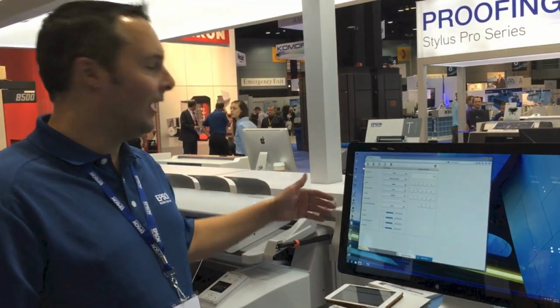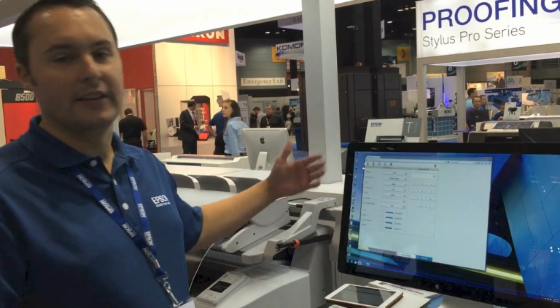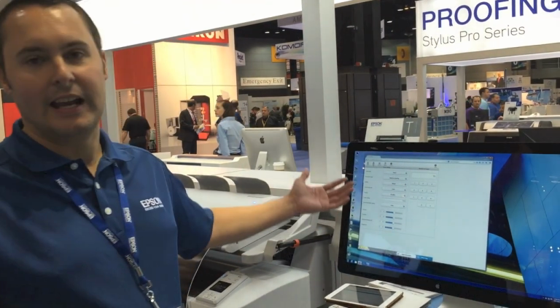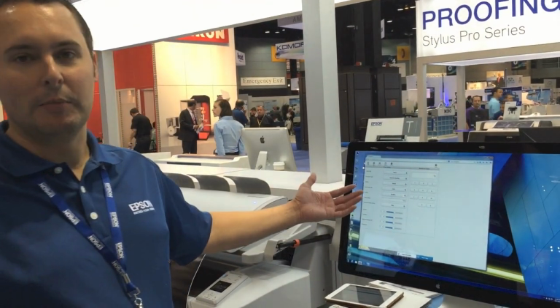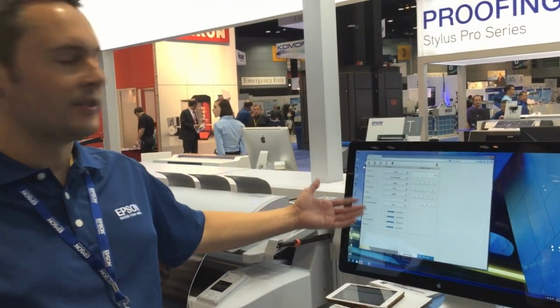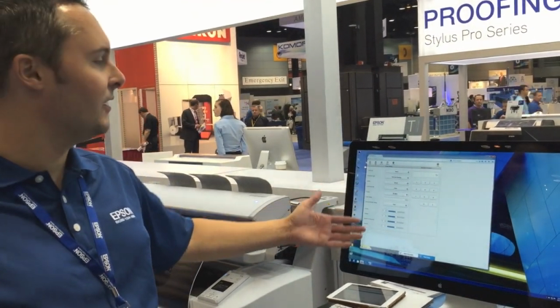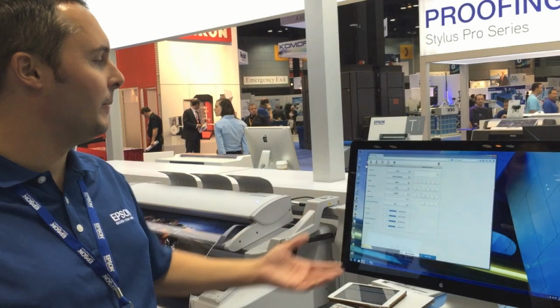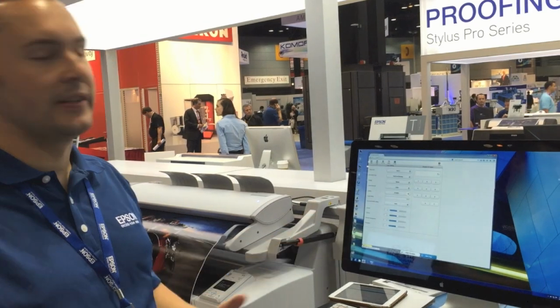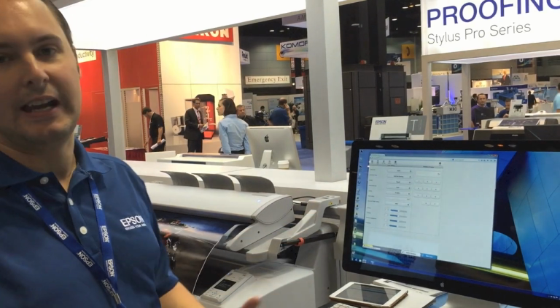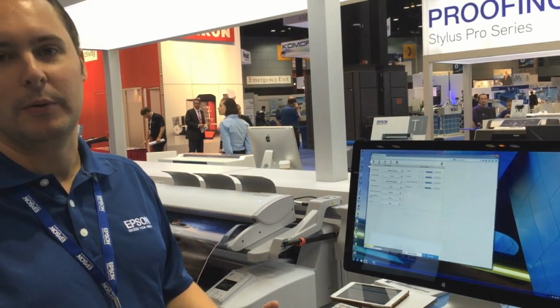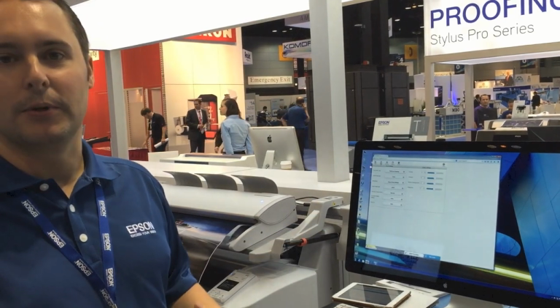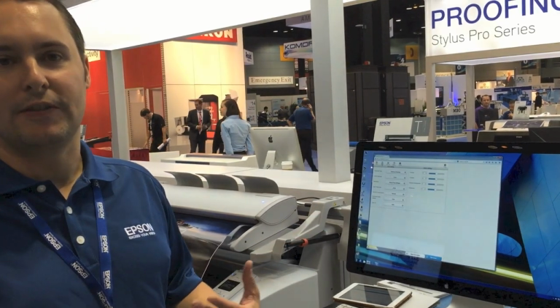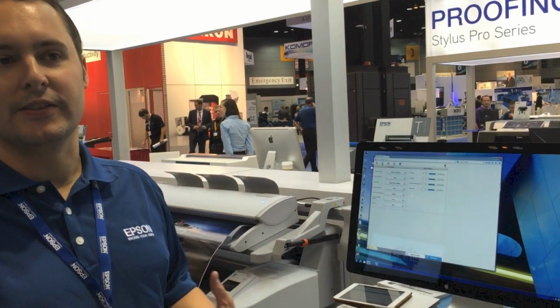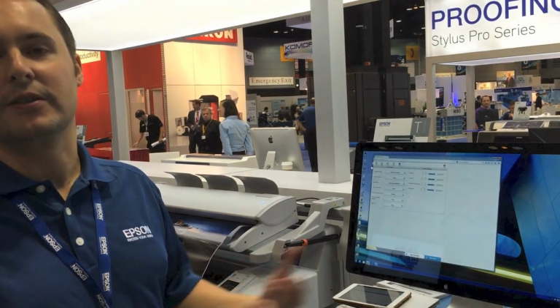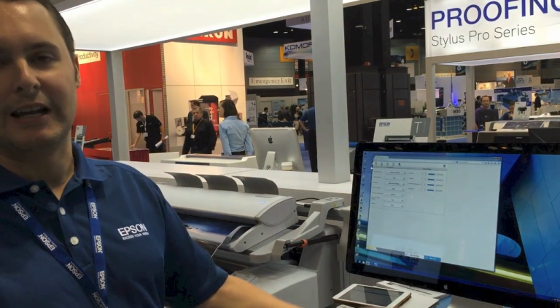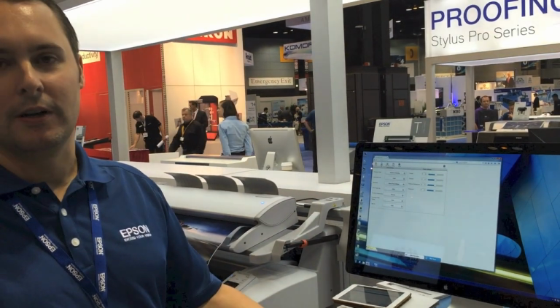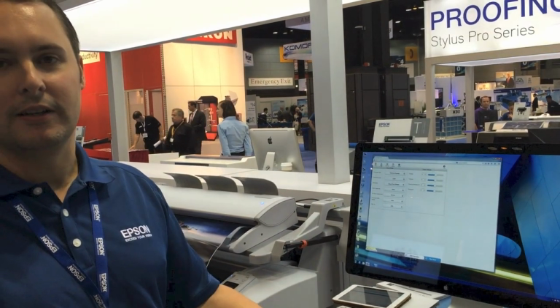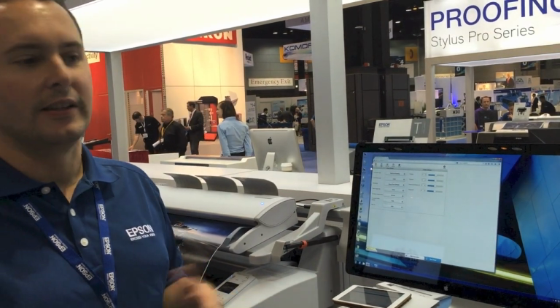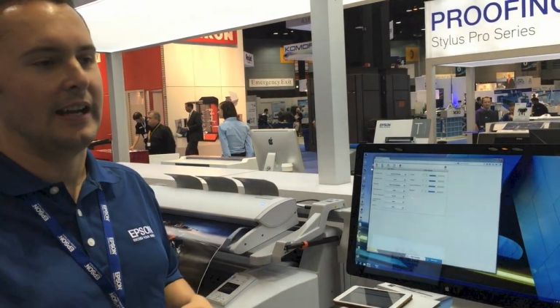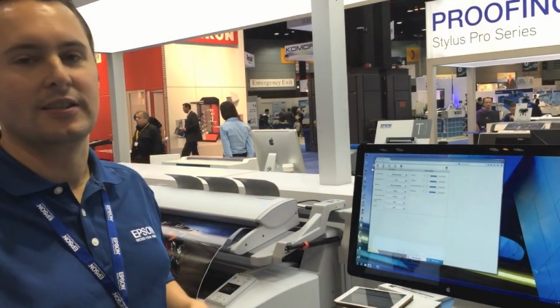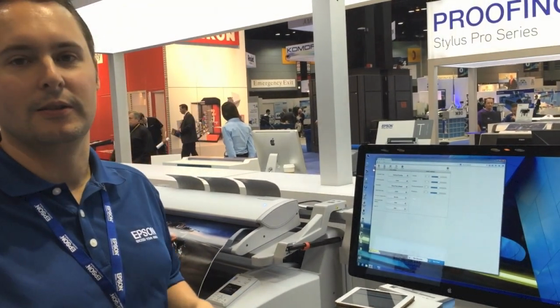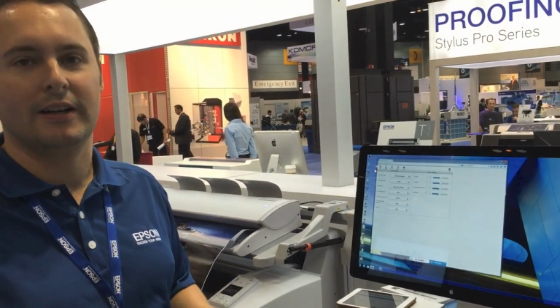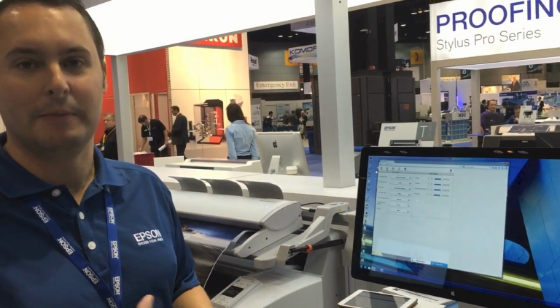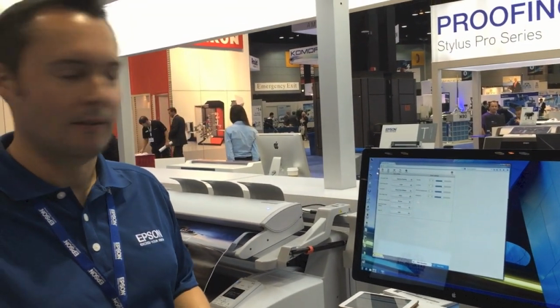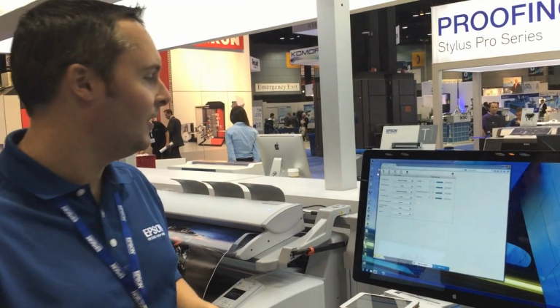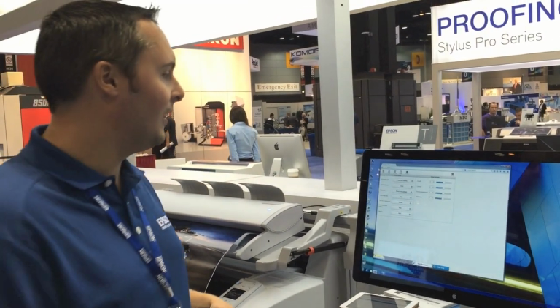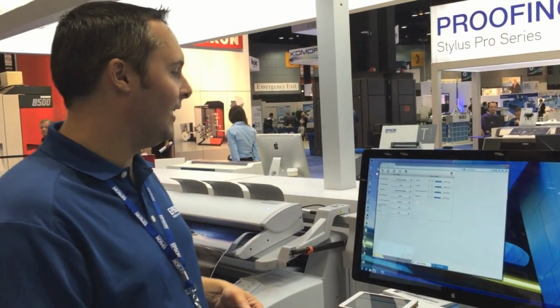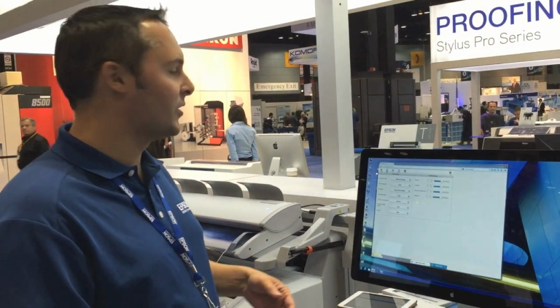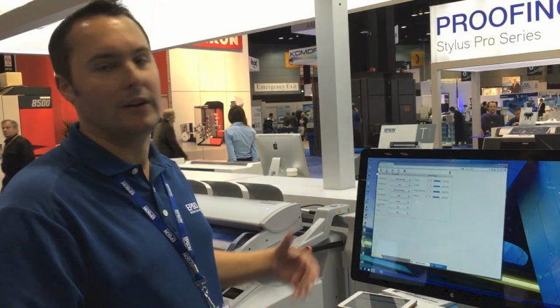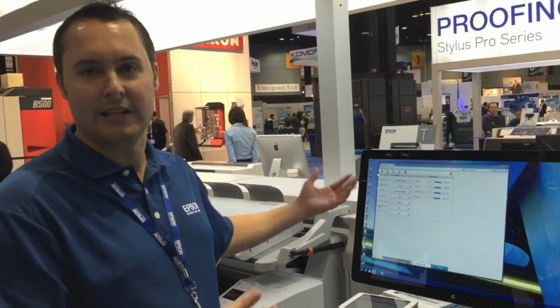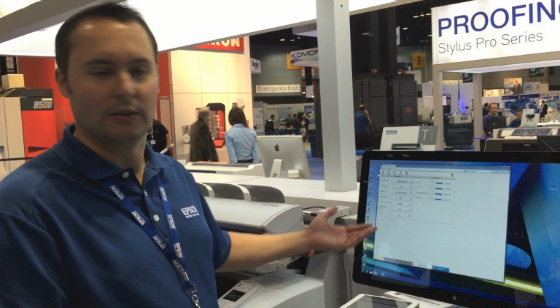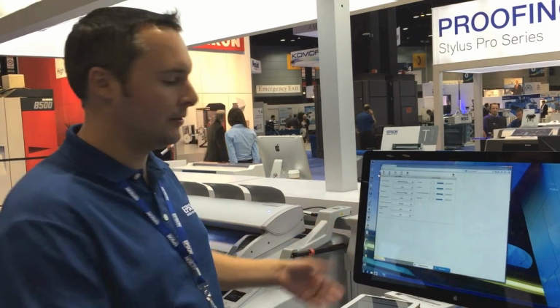In the scanning modes, you'll be able to scan and push files out to a network, scan to email, or scan locally.